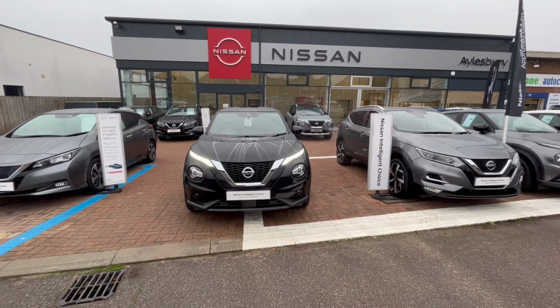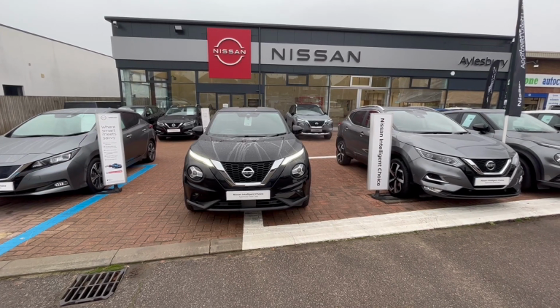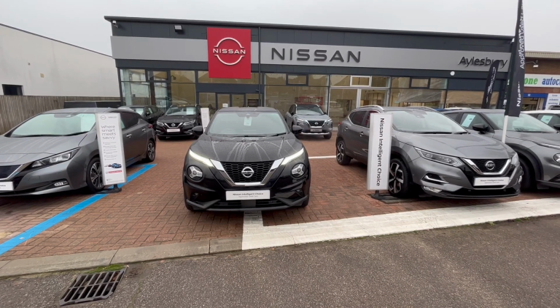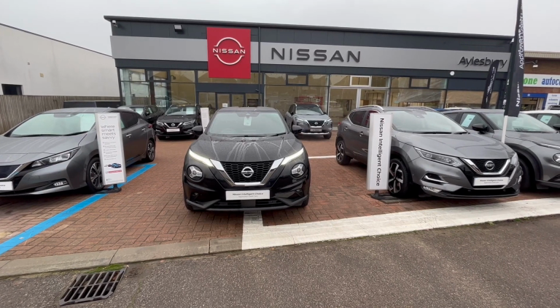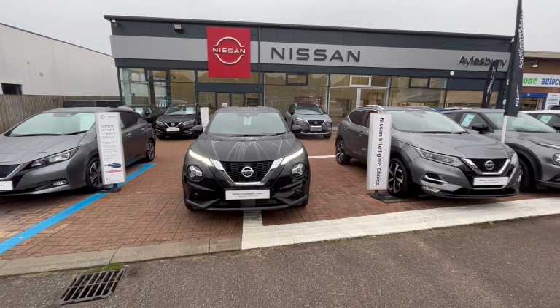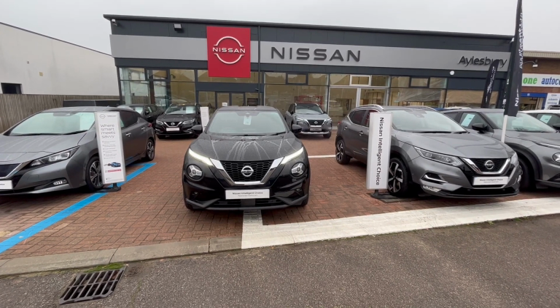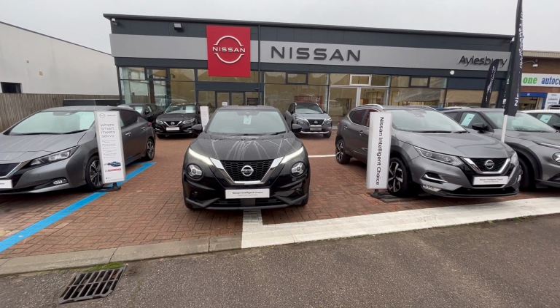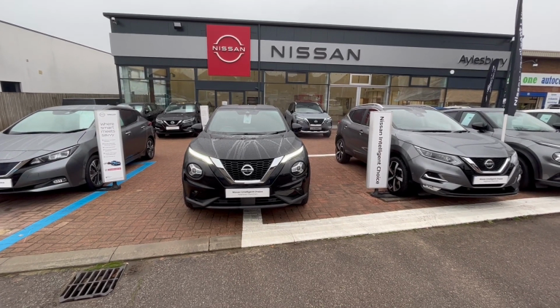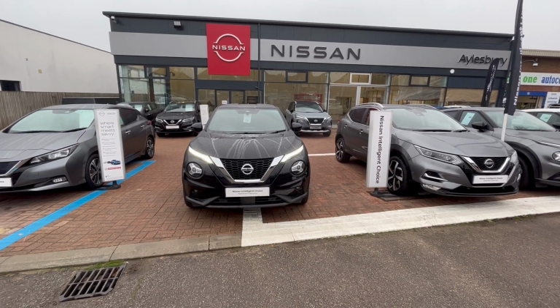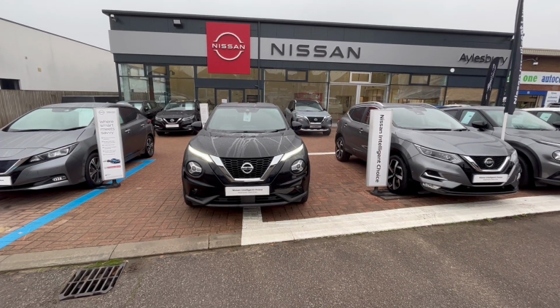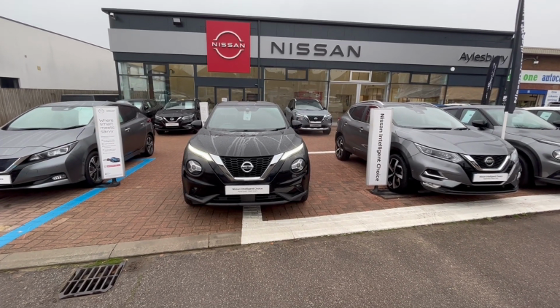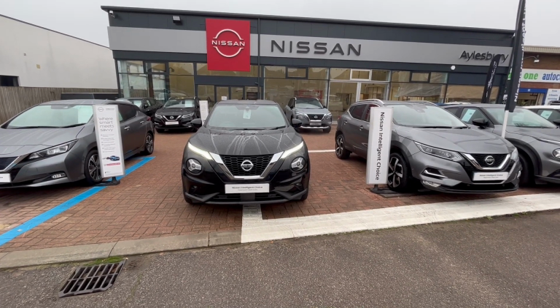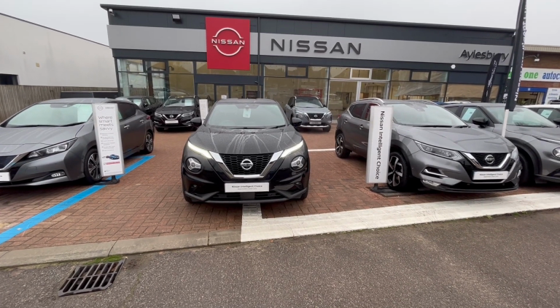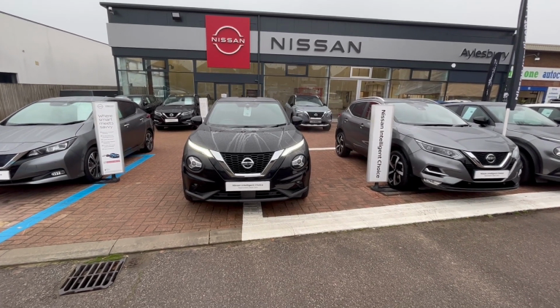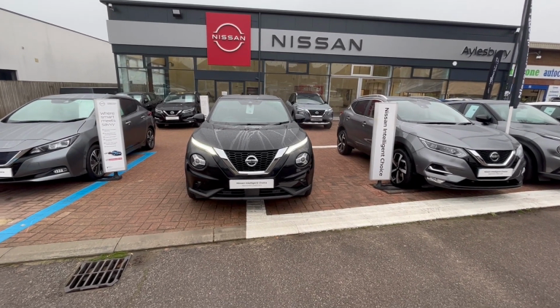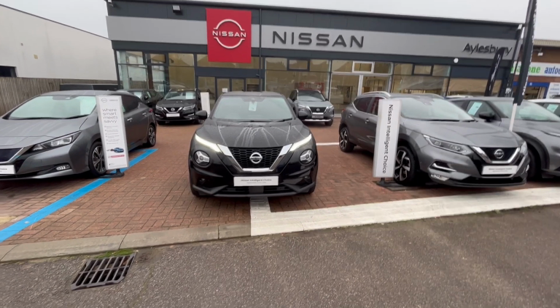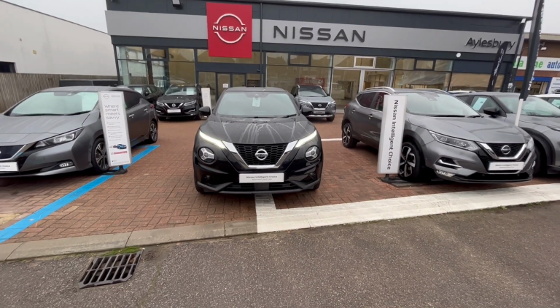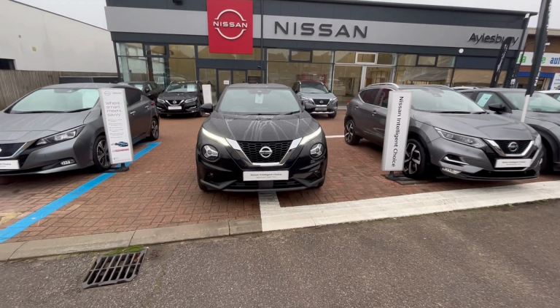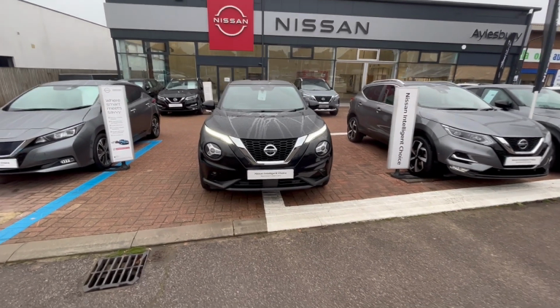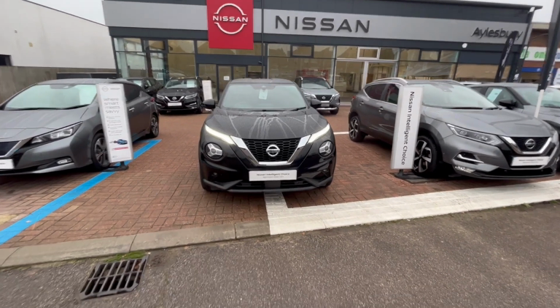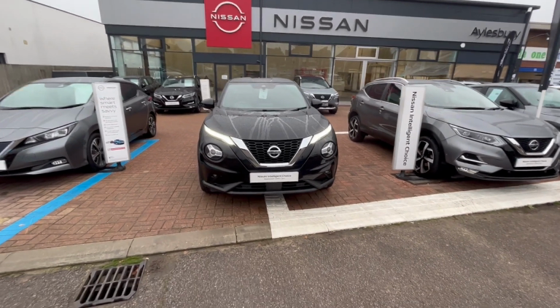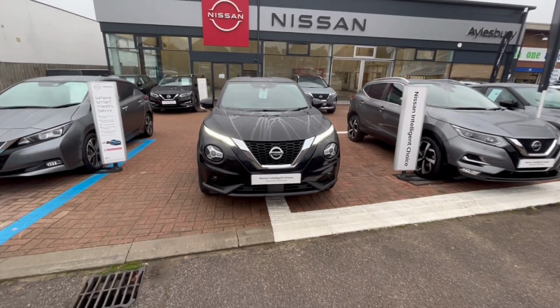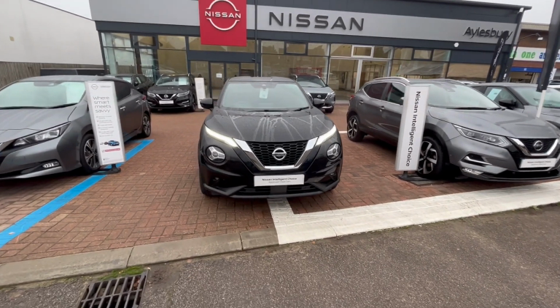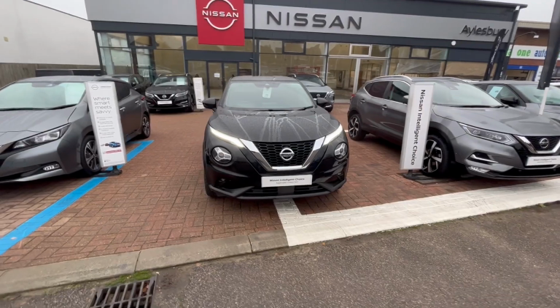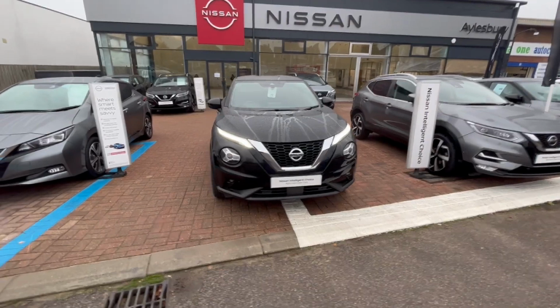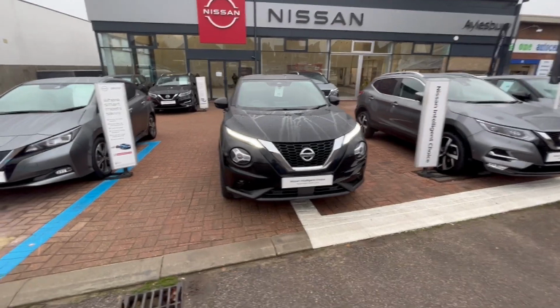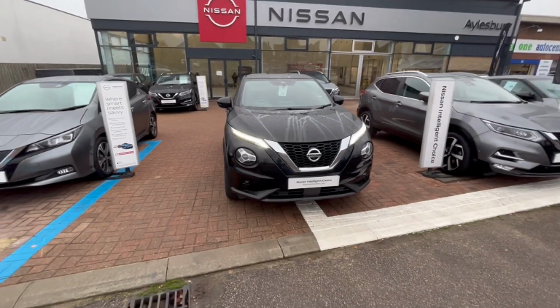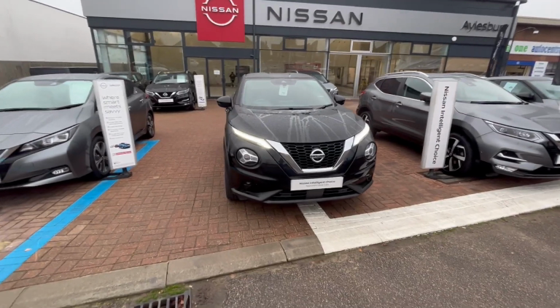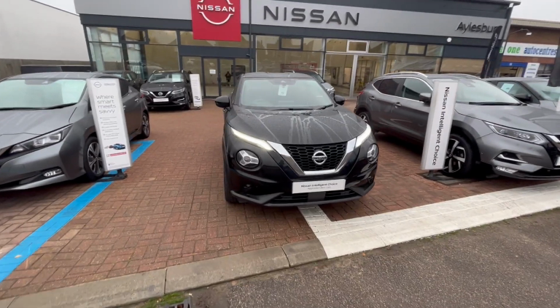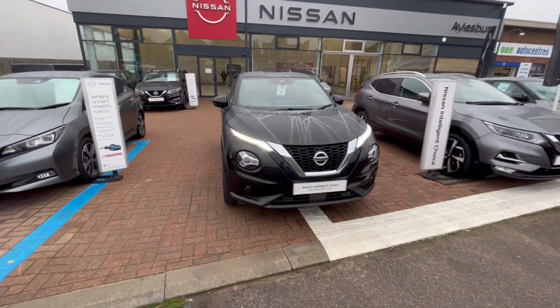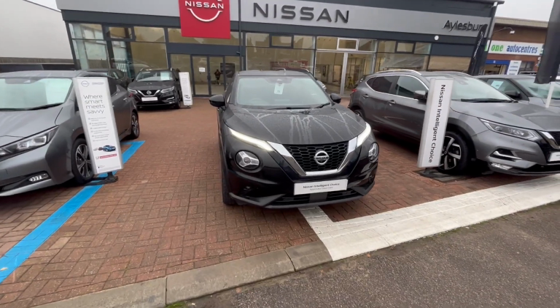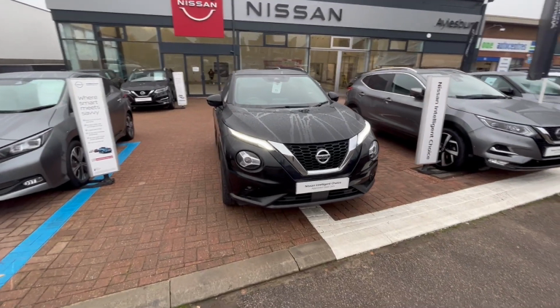Hello there, it's Saul from Elspin Nissan. Today I'm going to show you a Nissan Juke Tekna in Pearl Black.